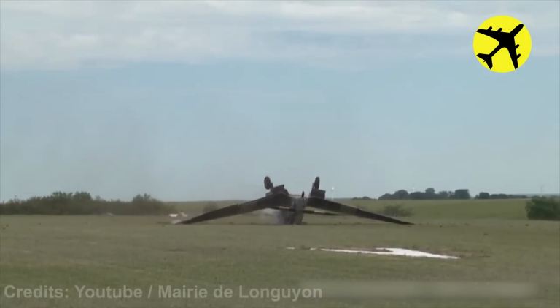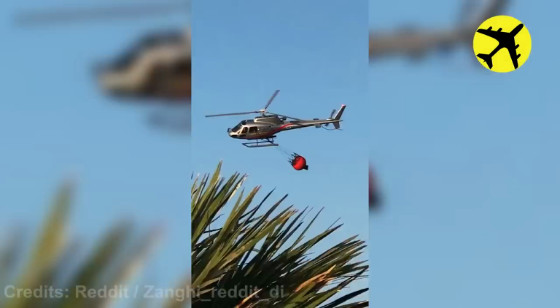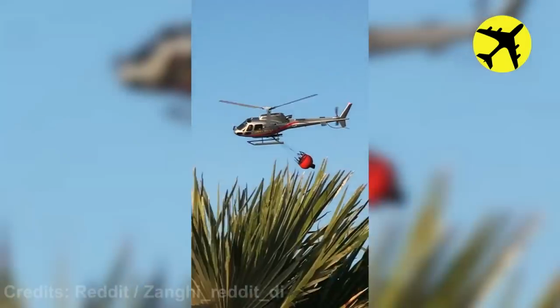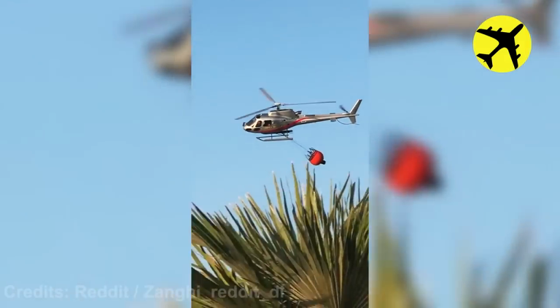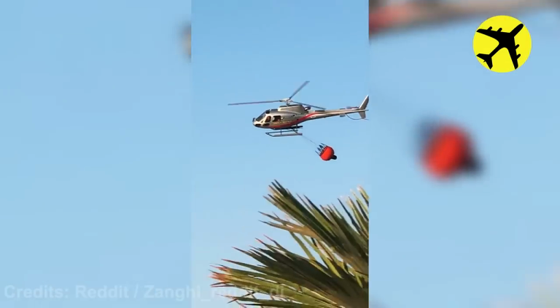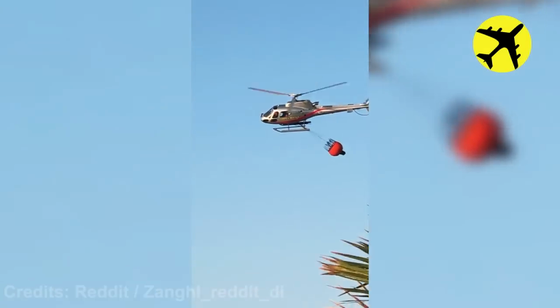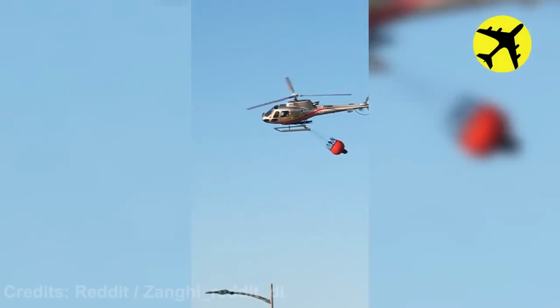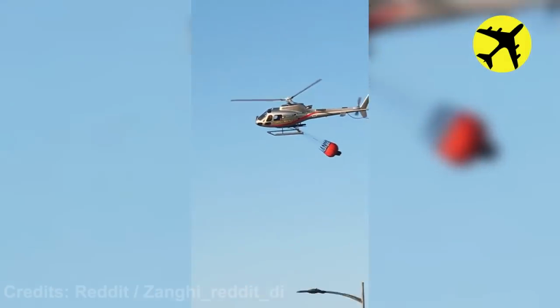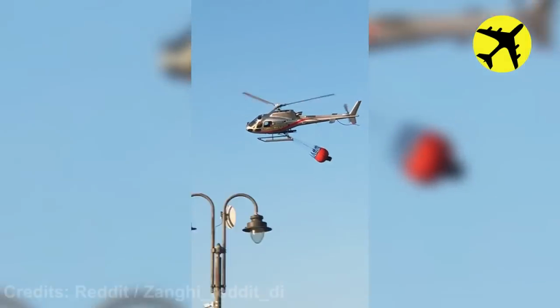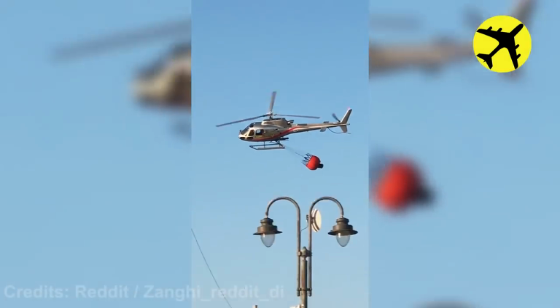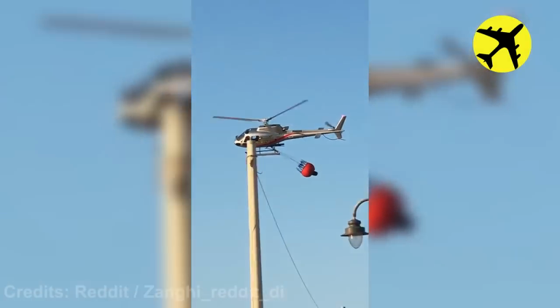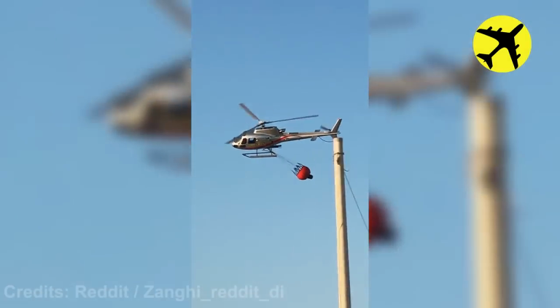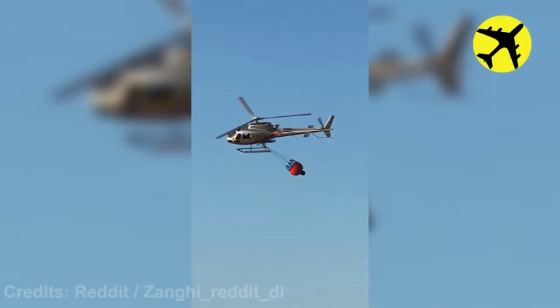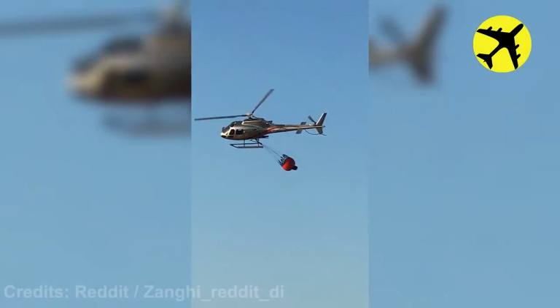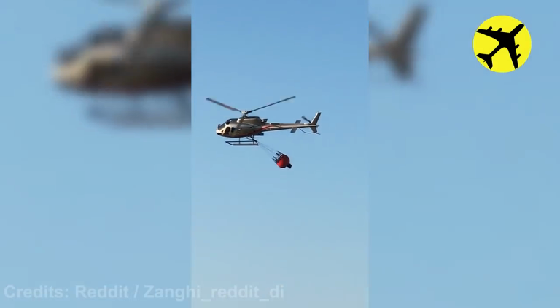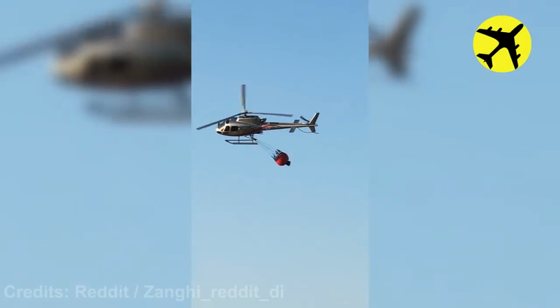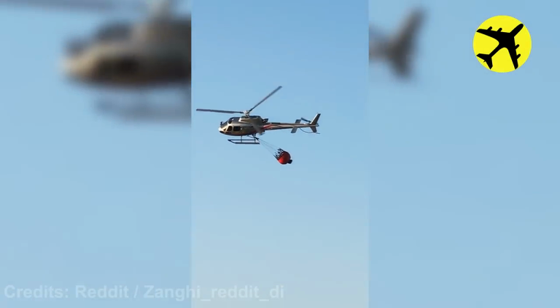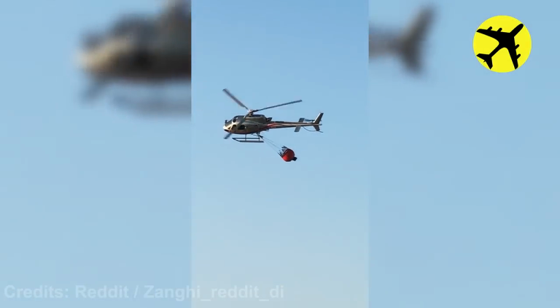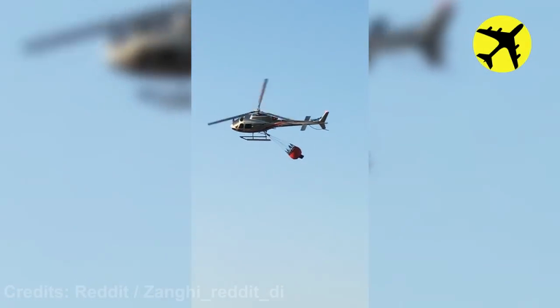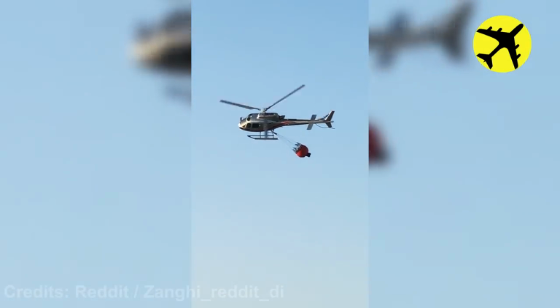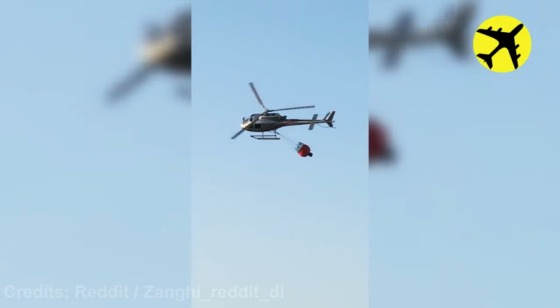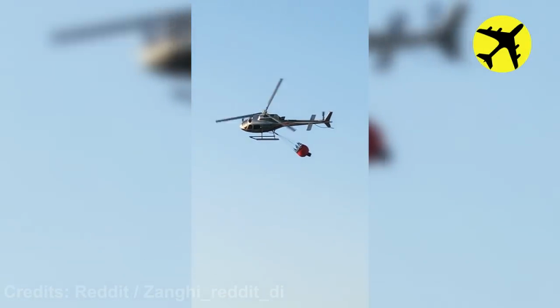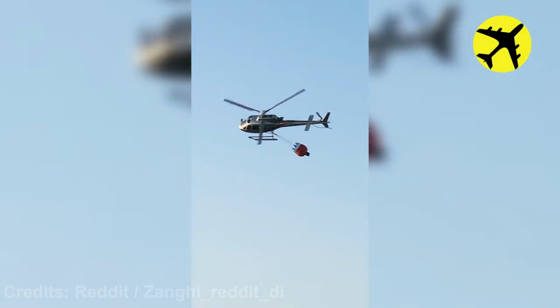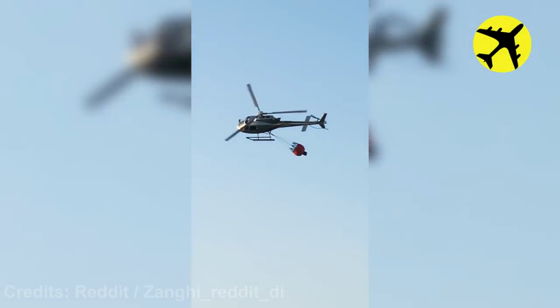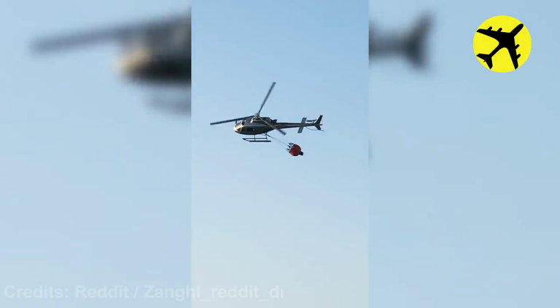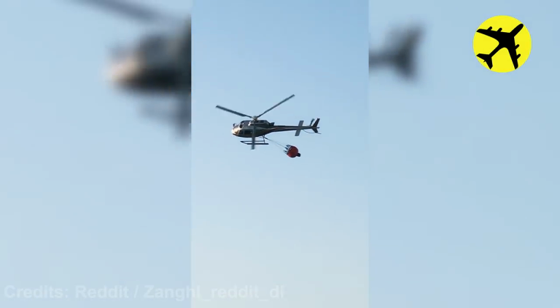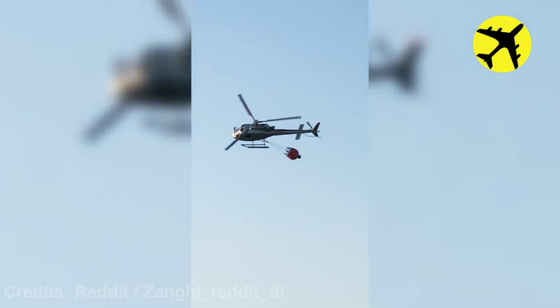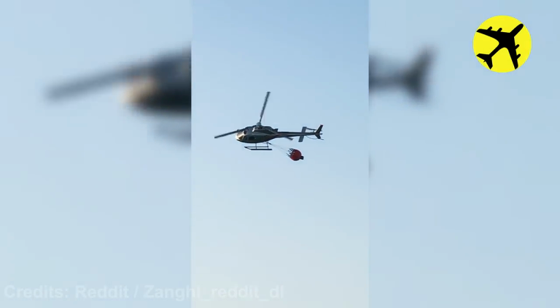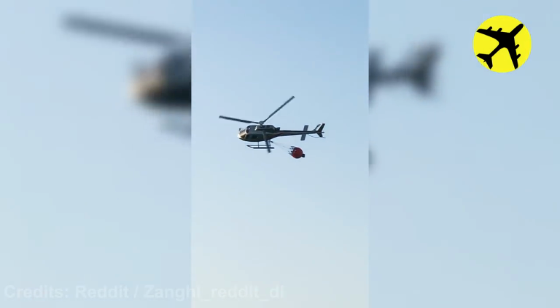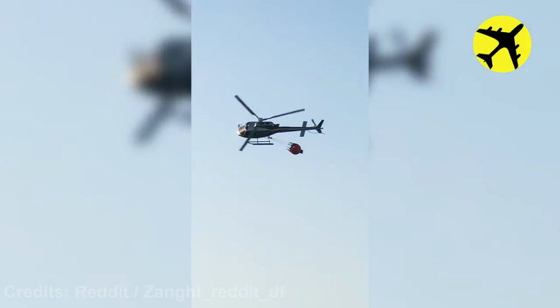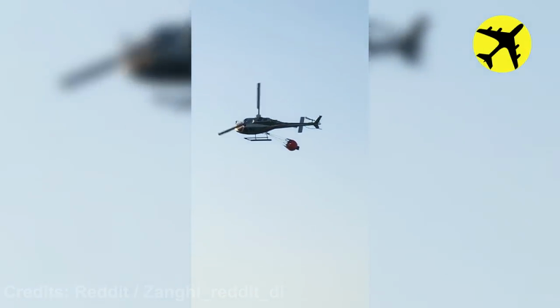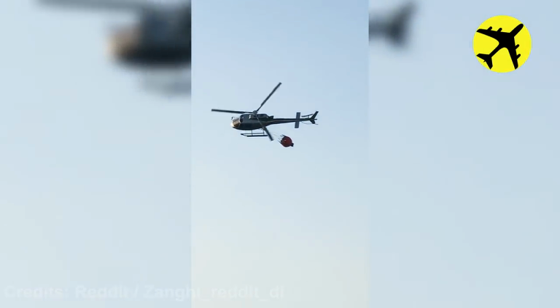This helicopter filling a bucket with water to help out with a wildfire in Sicily.